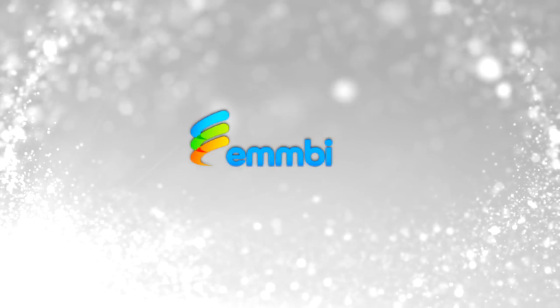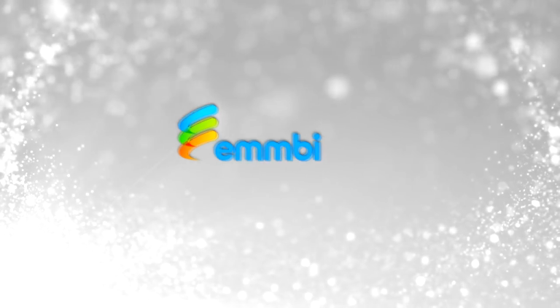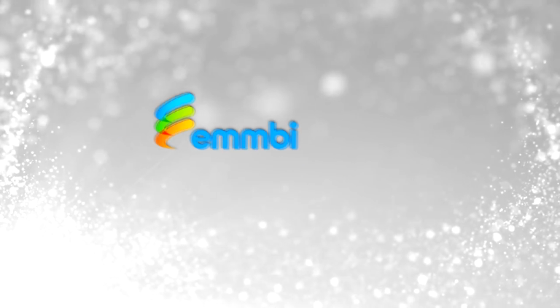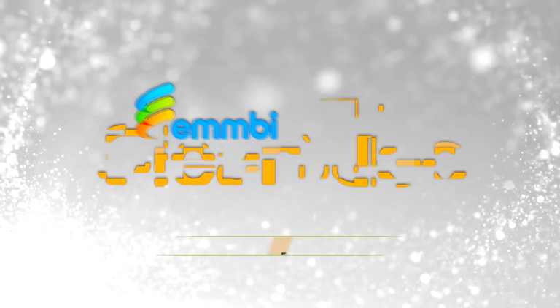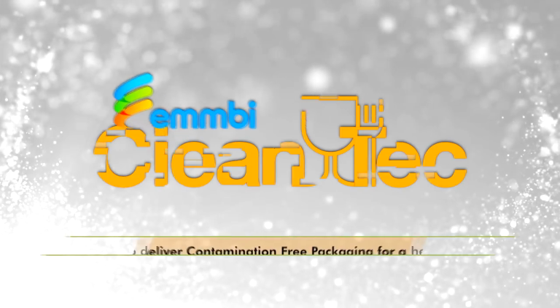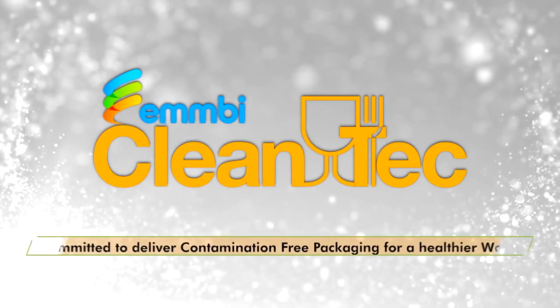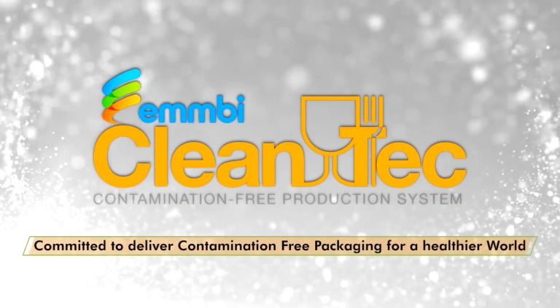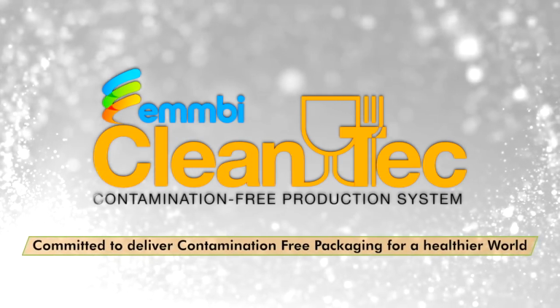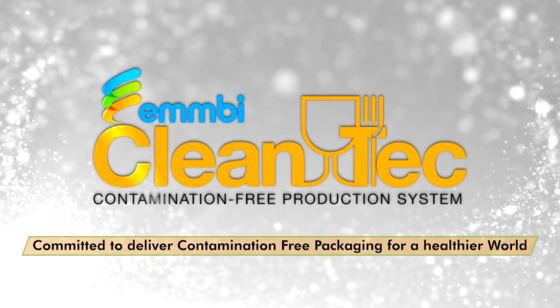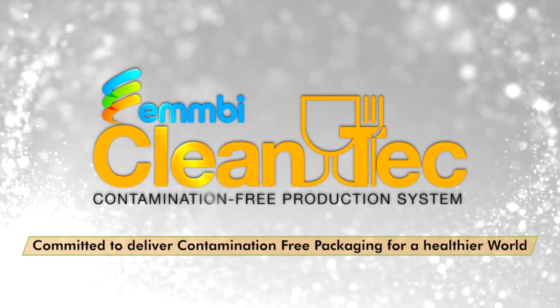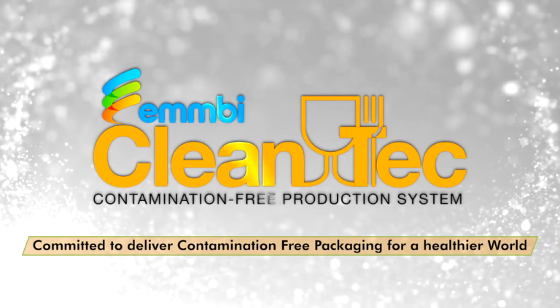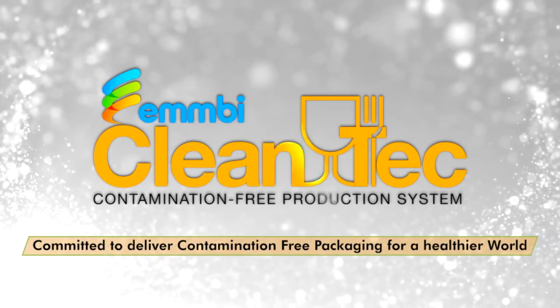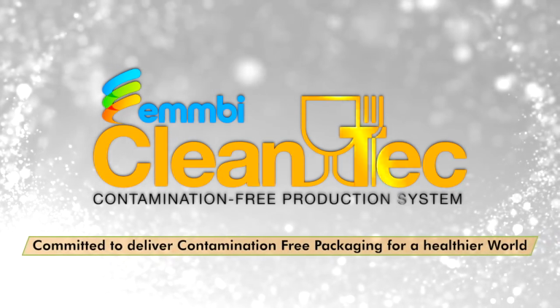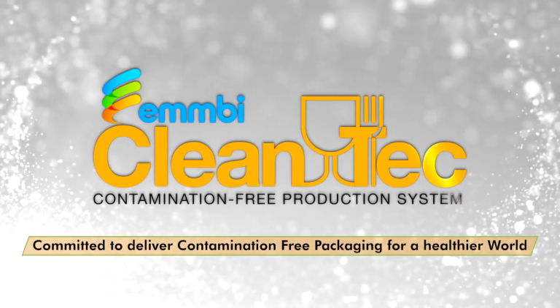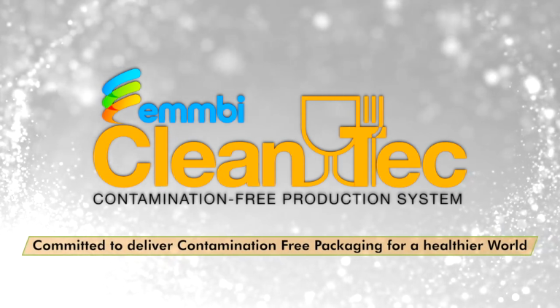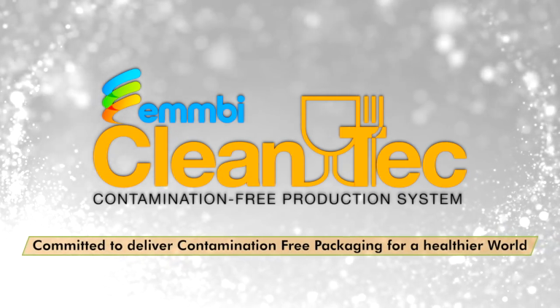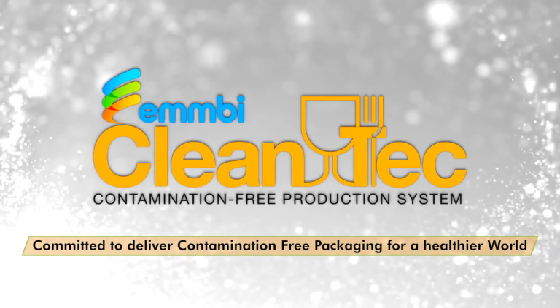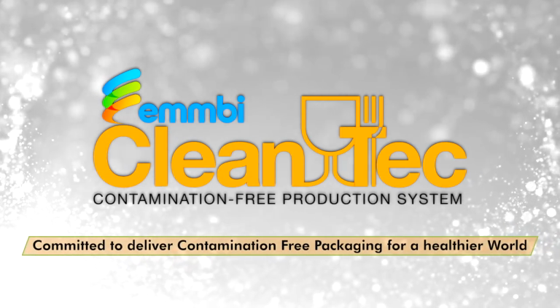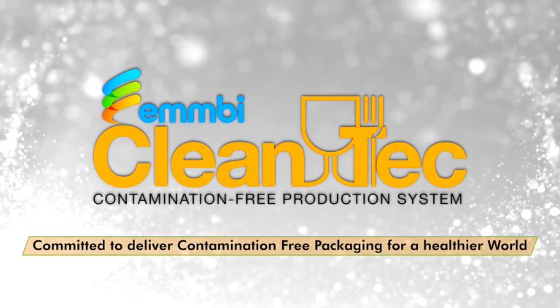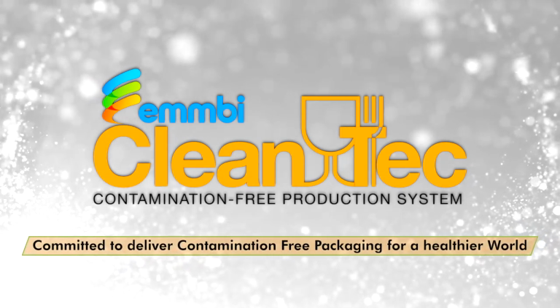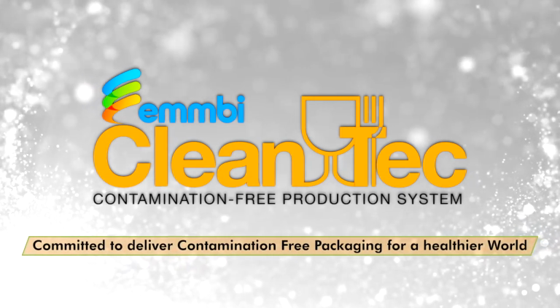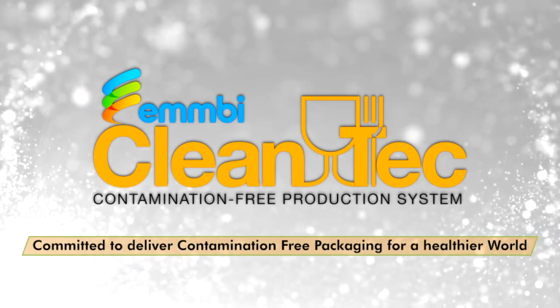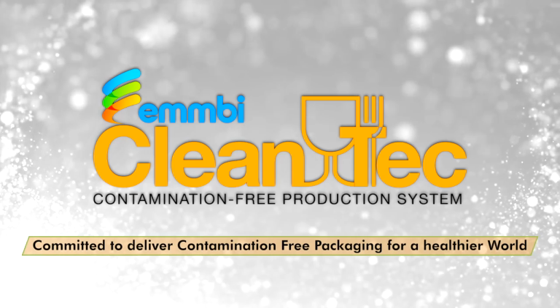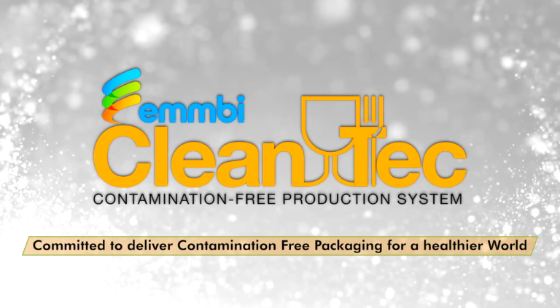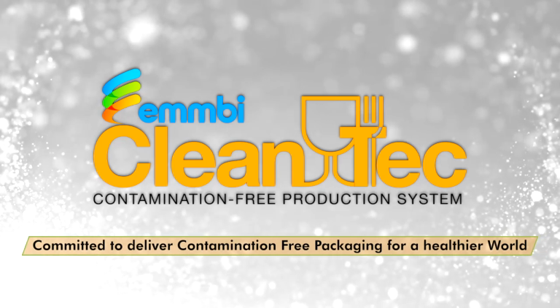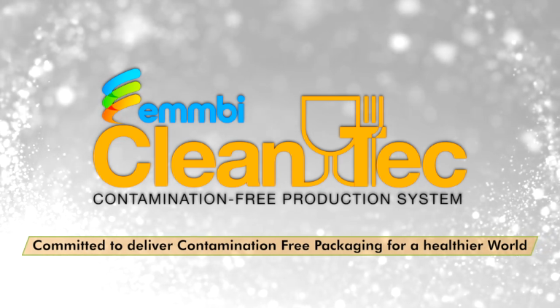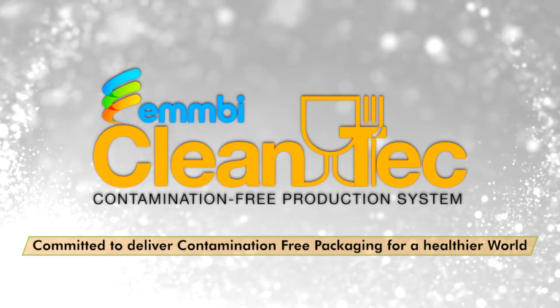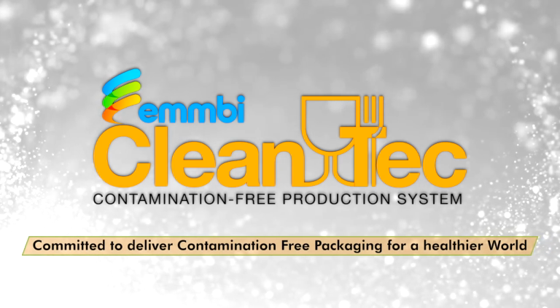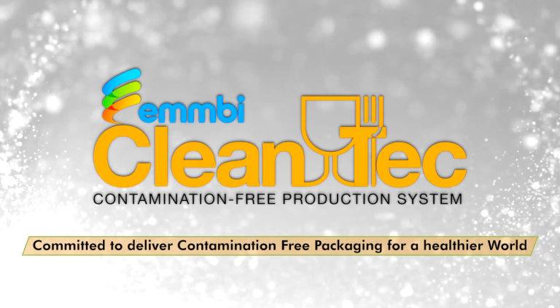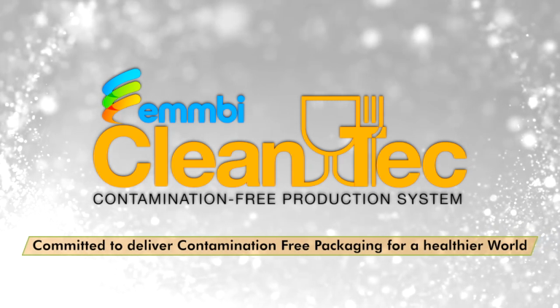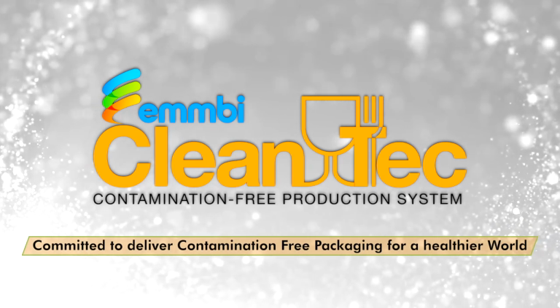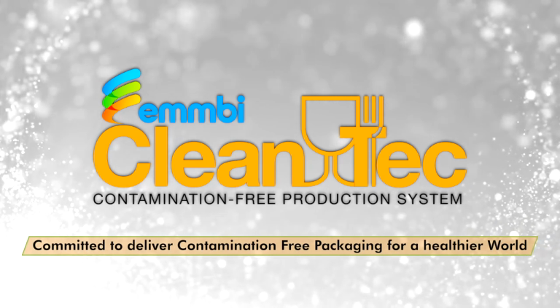MB Cleantech is committed to delivering contamination-free packaging for a healthier world.